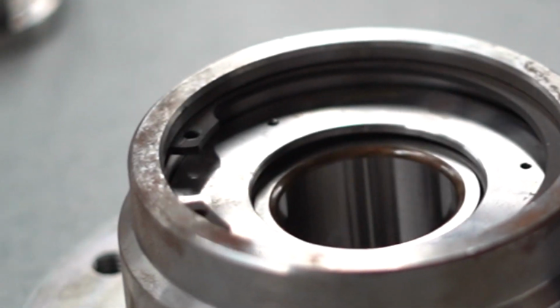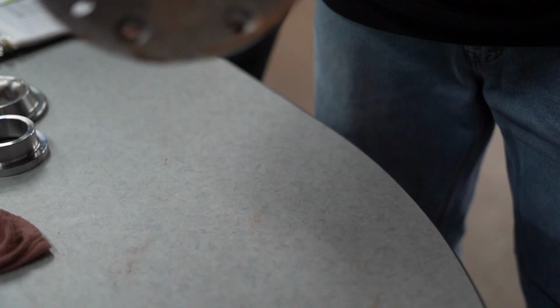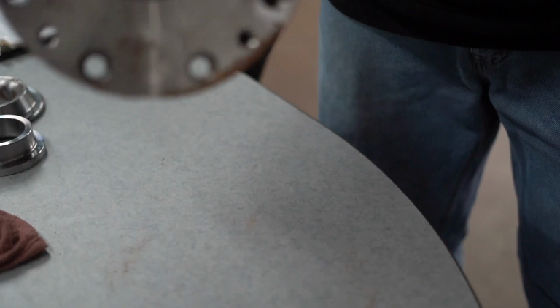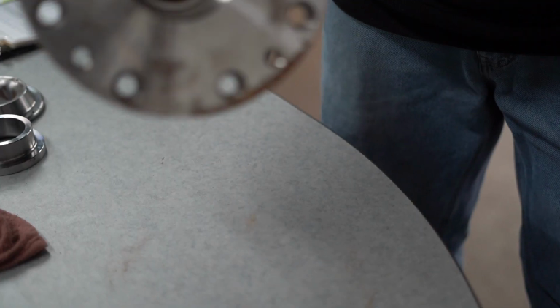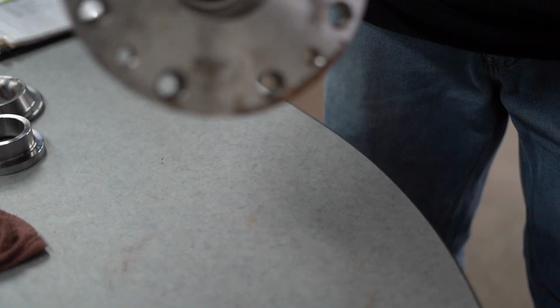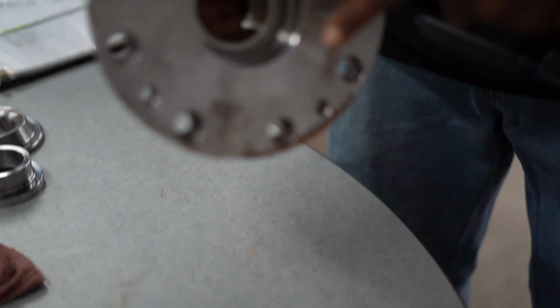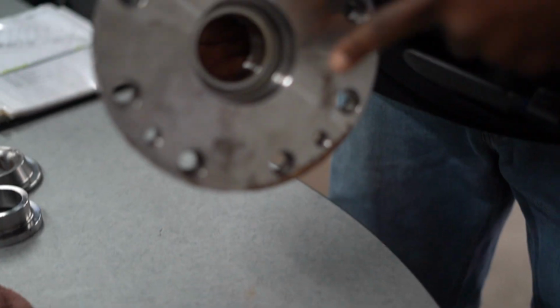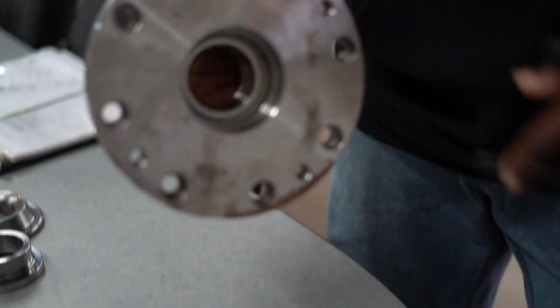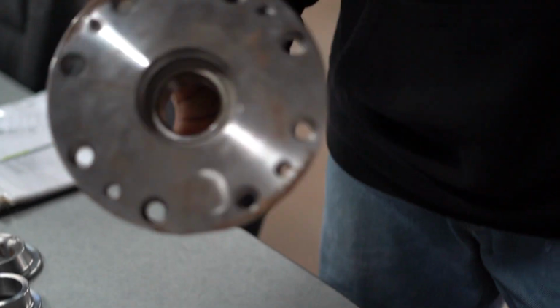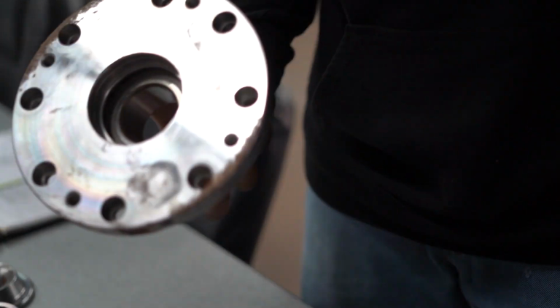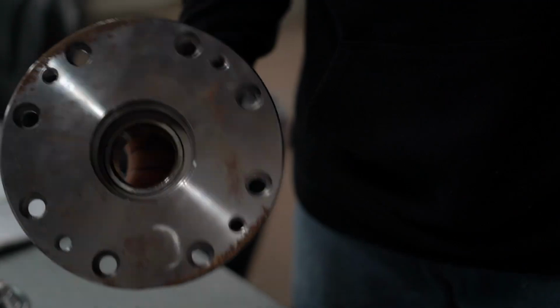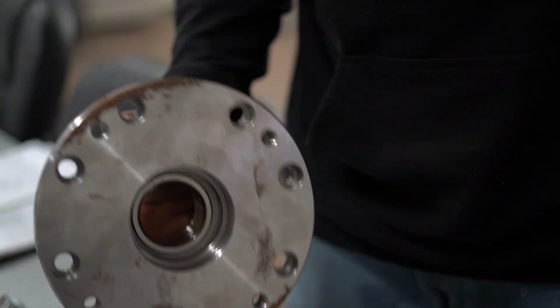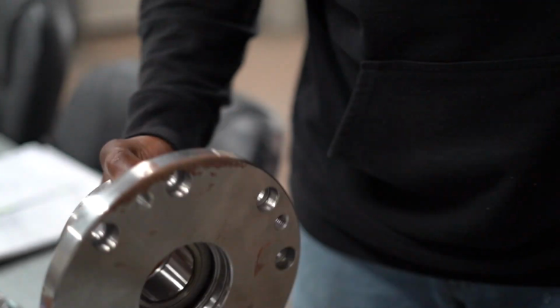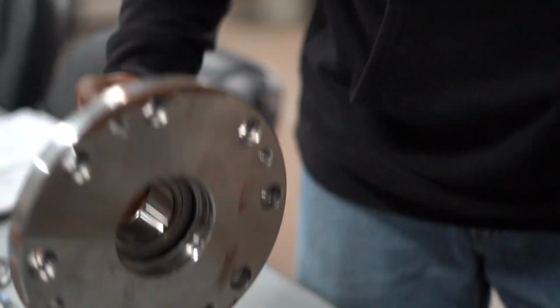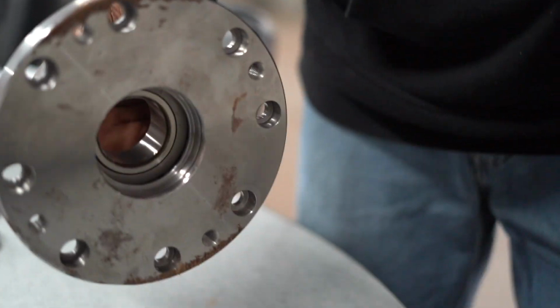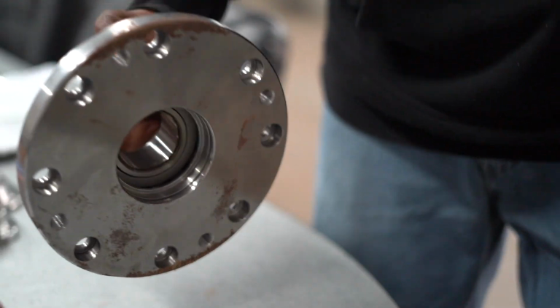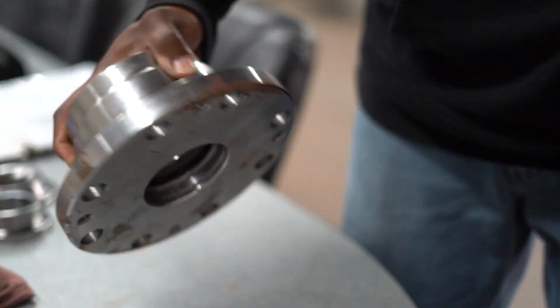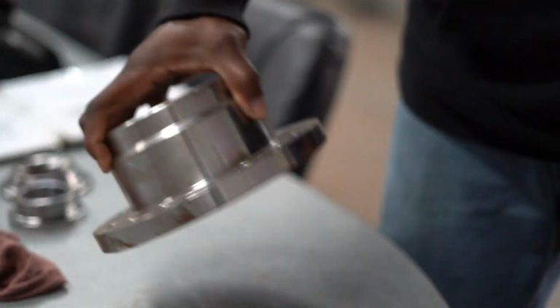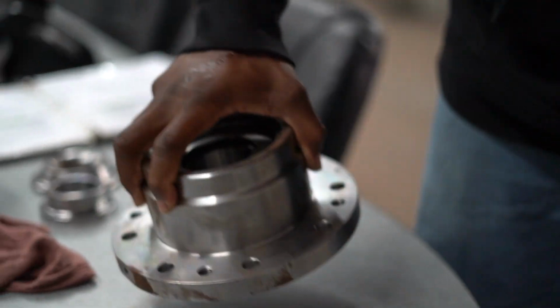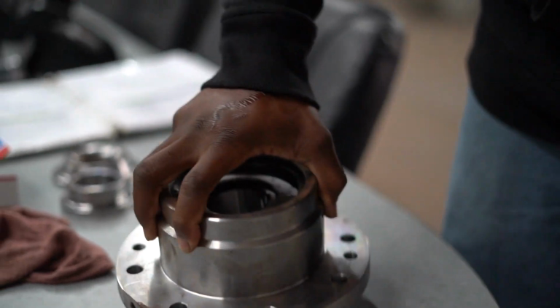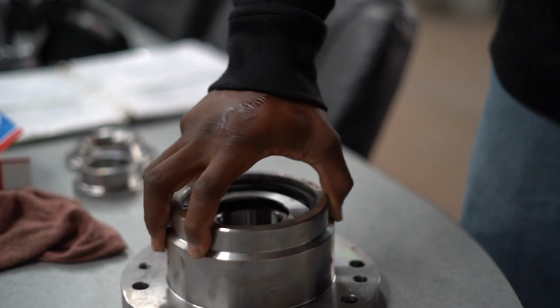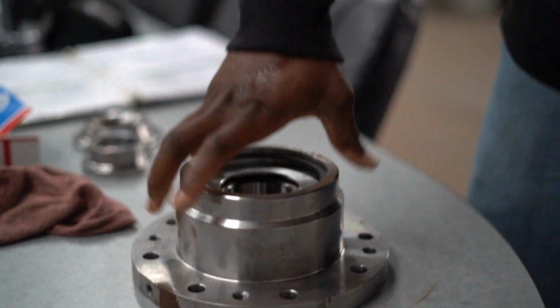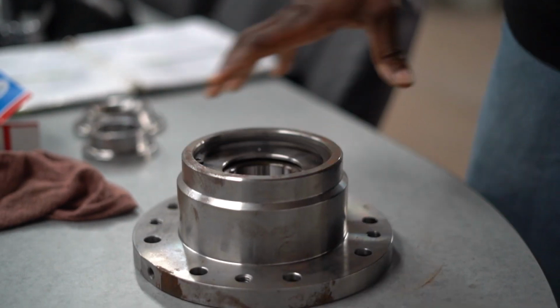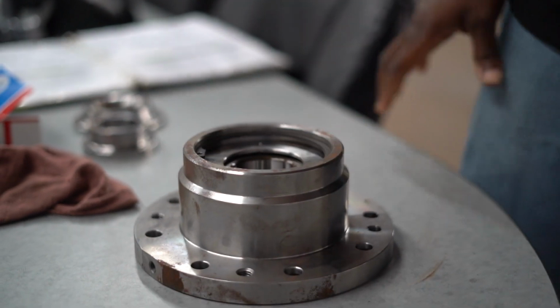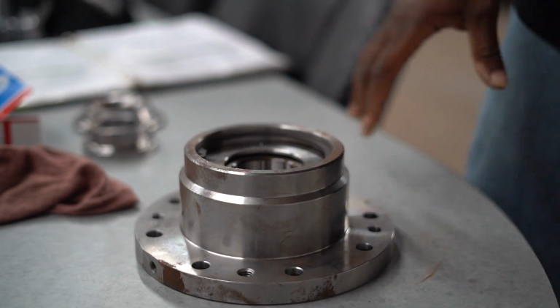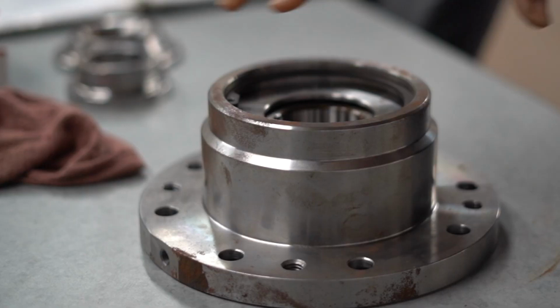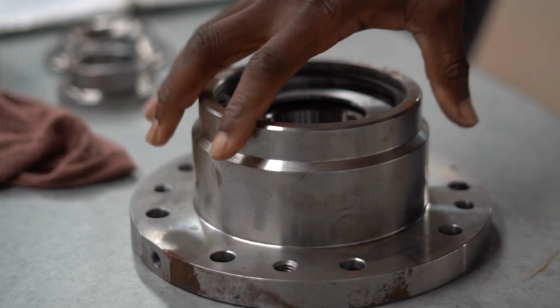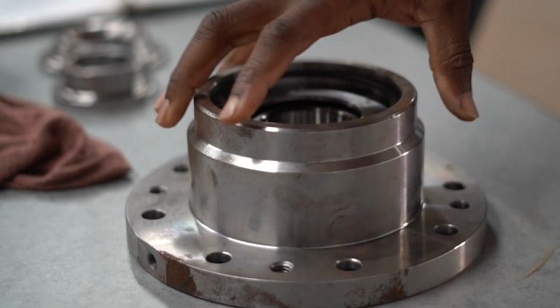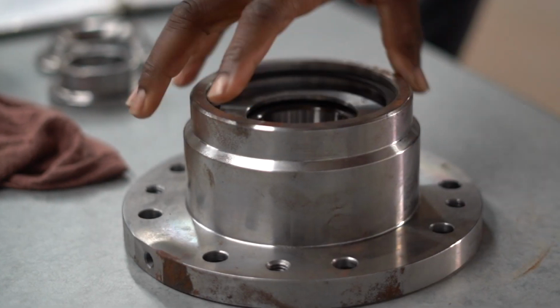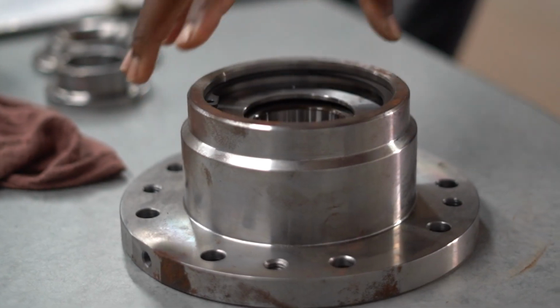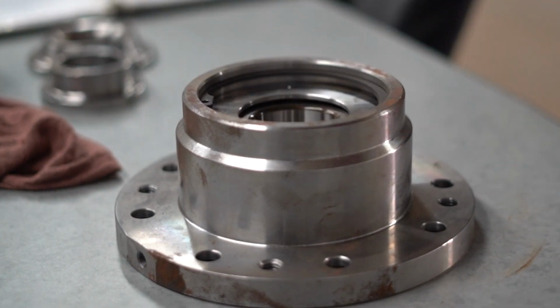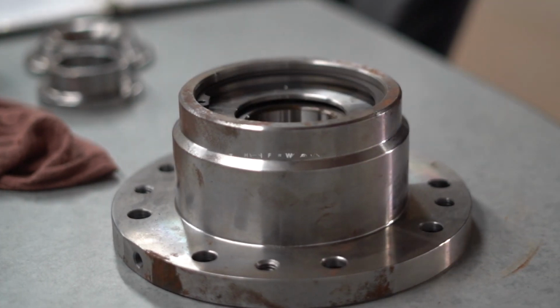And everything else goes on your shaft. This is the bearing housing itself. Thanks for listening to me today.